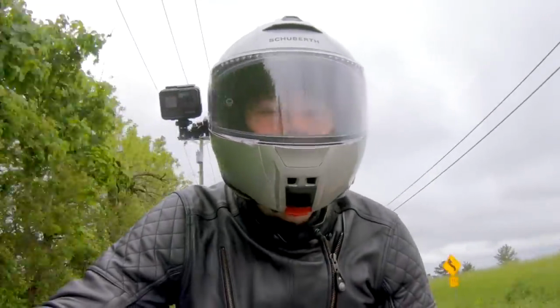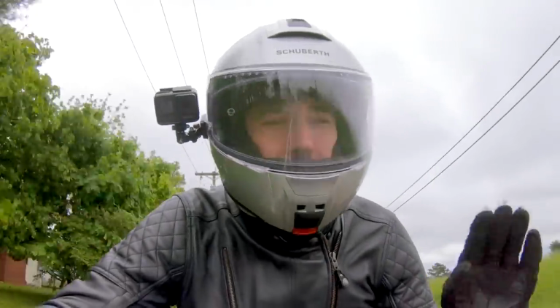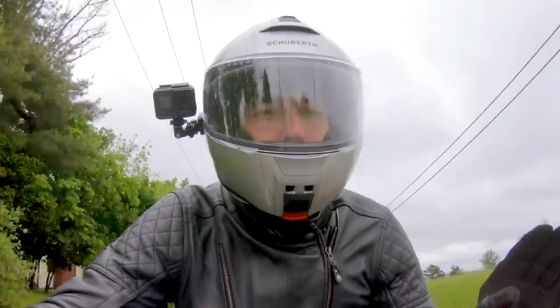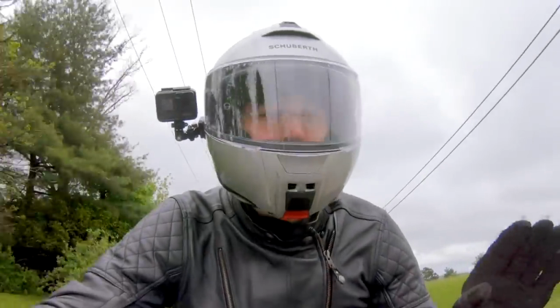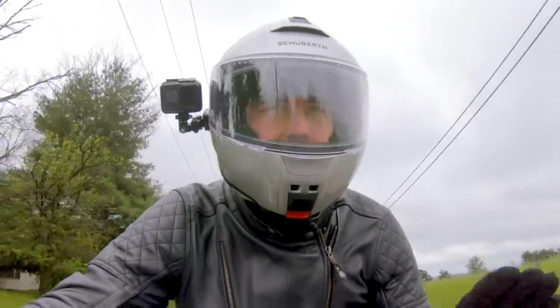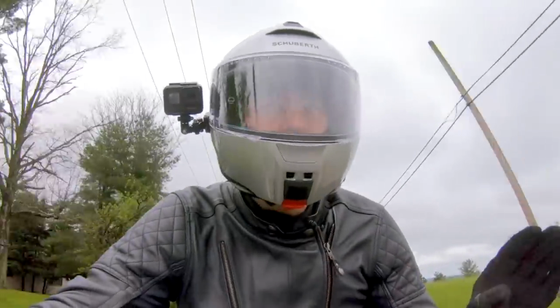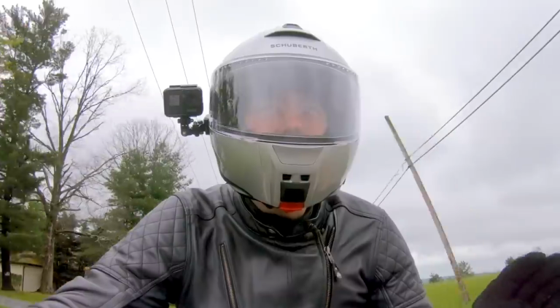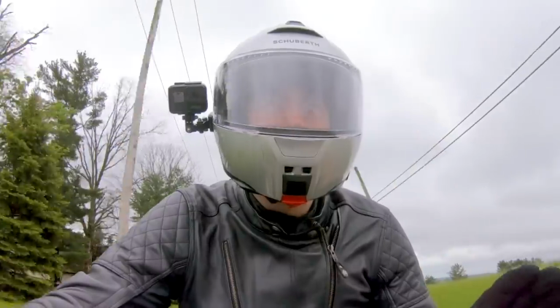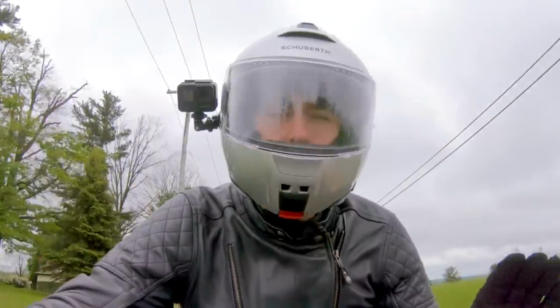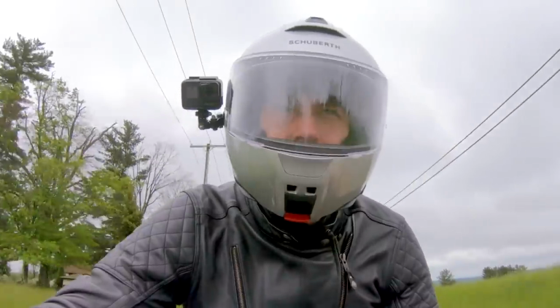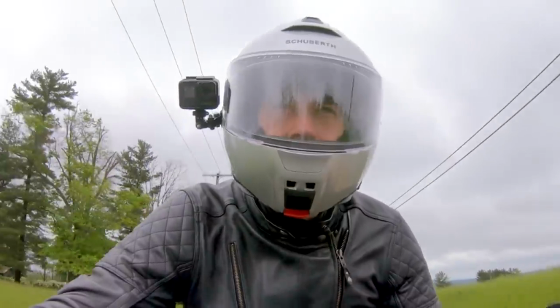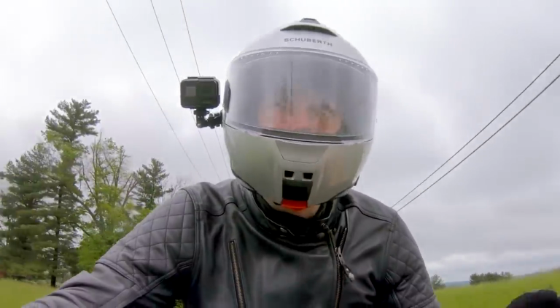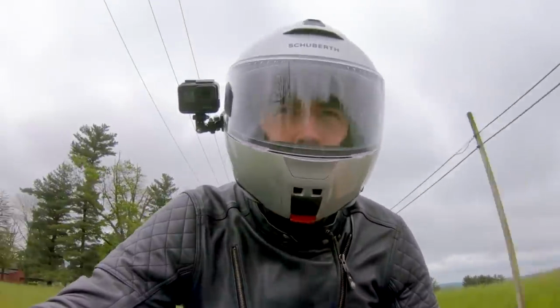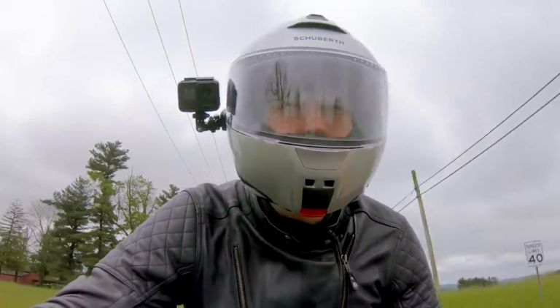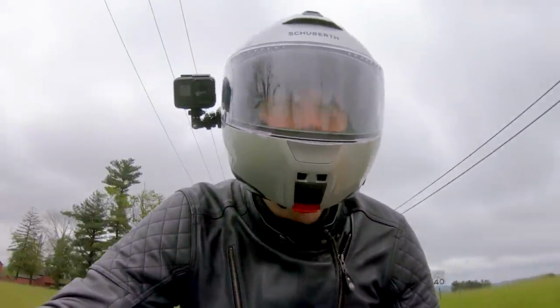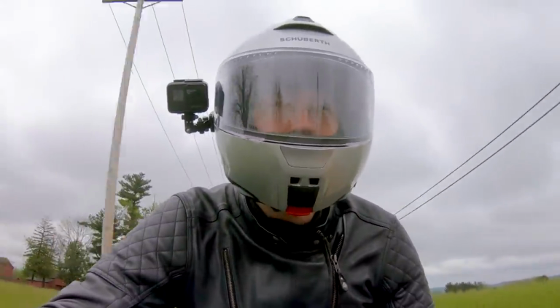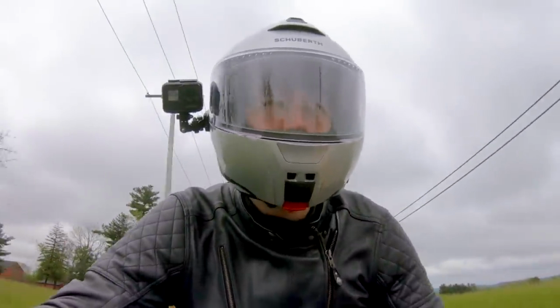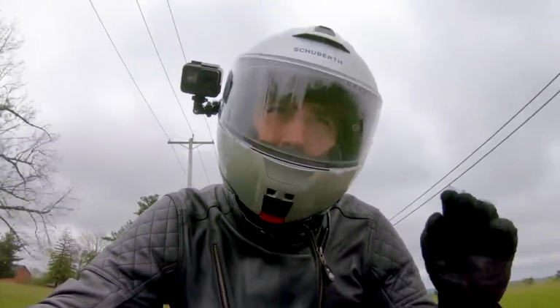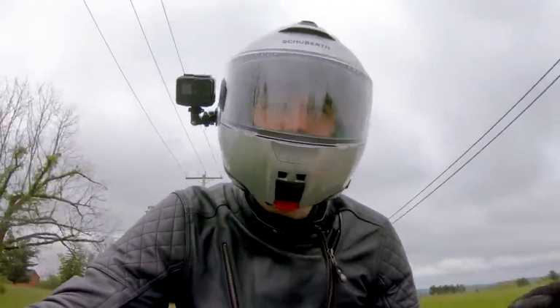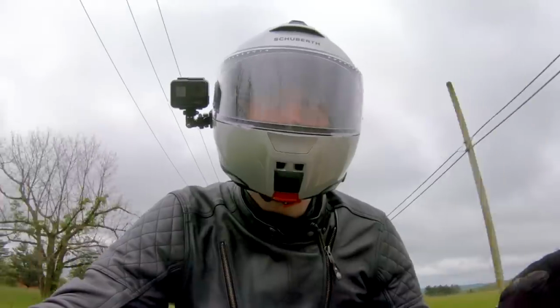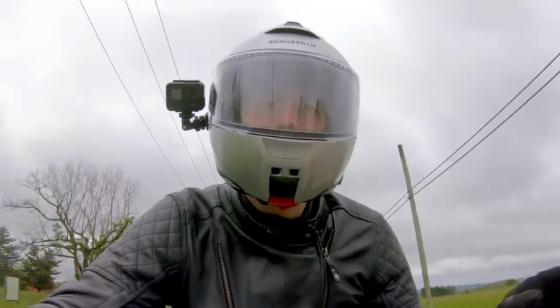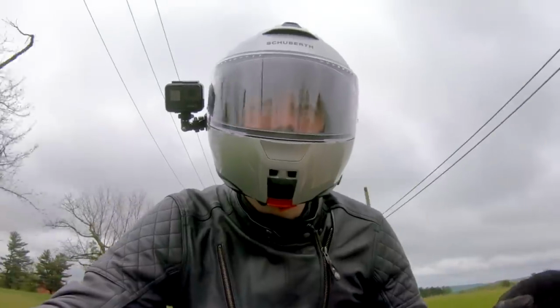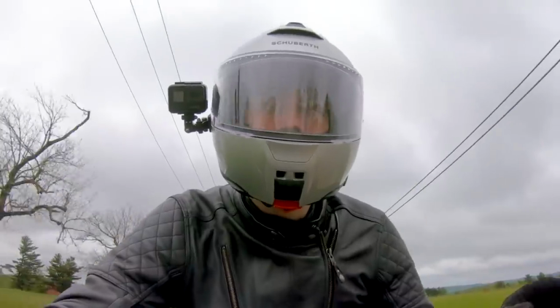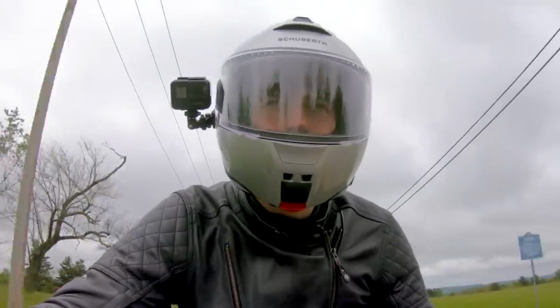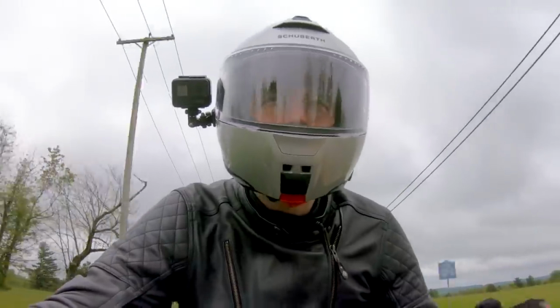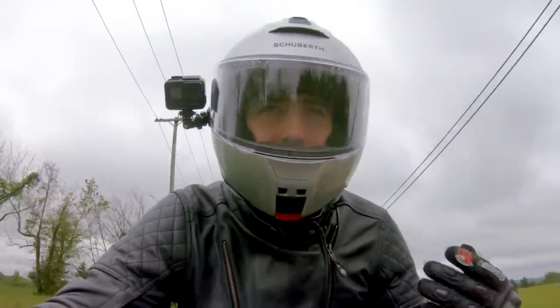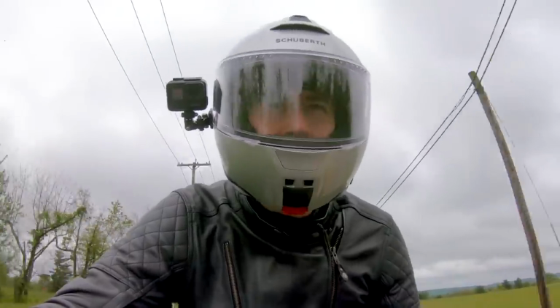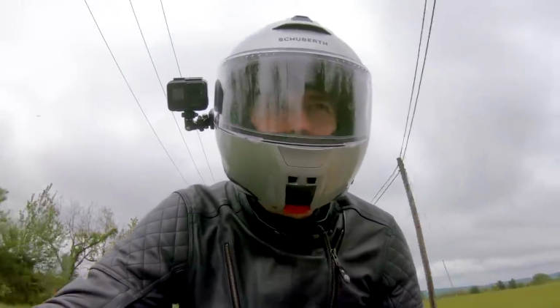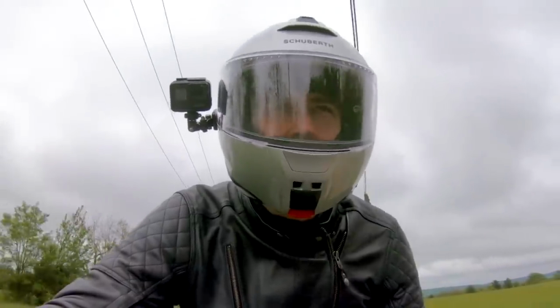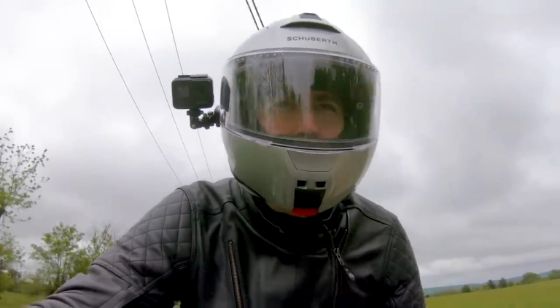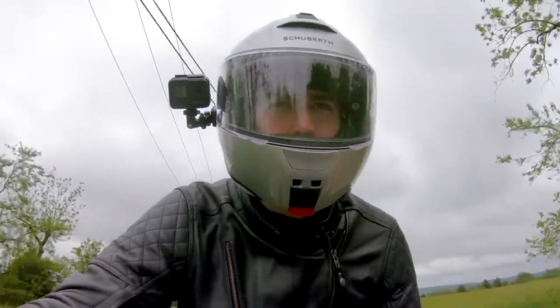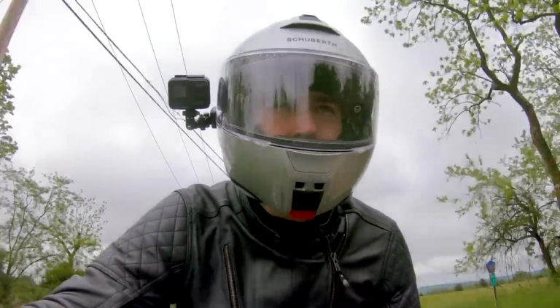First impressions right out the gate — wow, it's pretty comfortable. Much more comfortable than what I've experienced in the past with Schuberth.